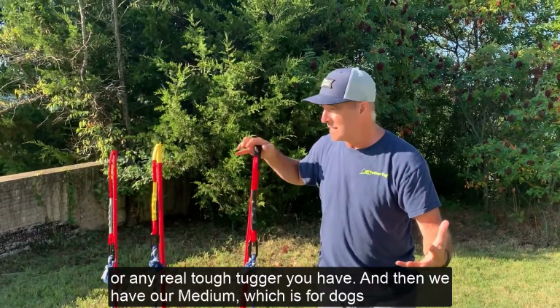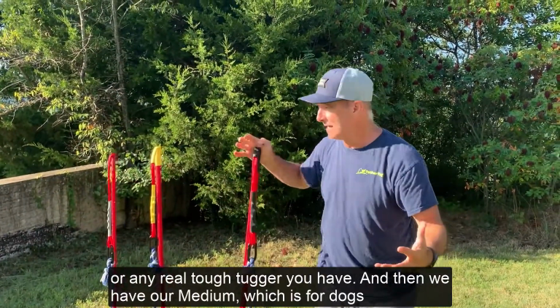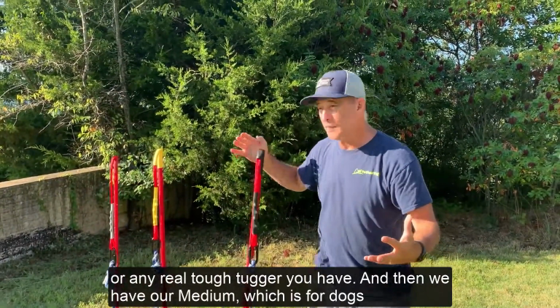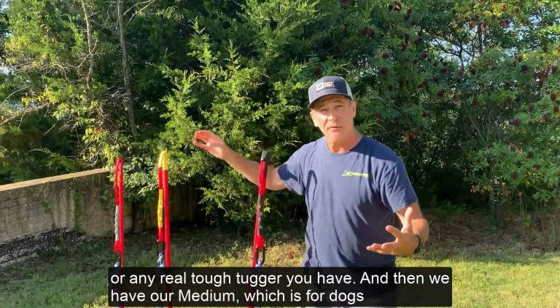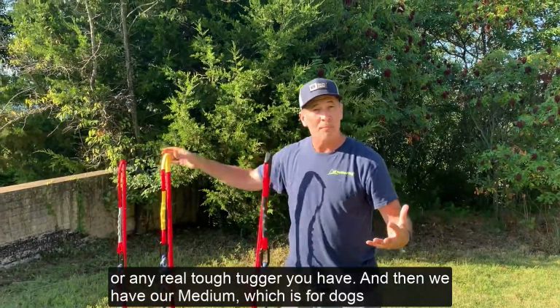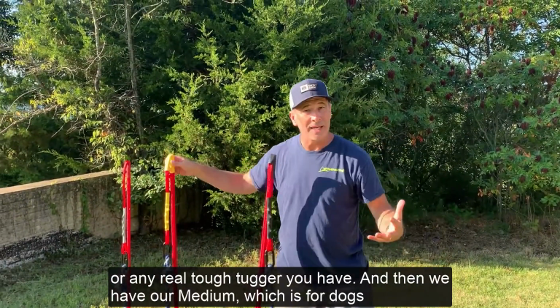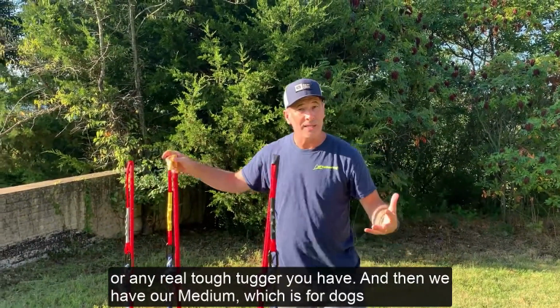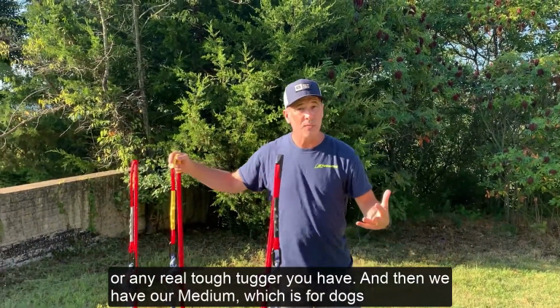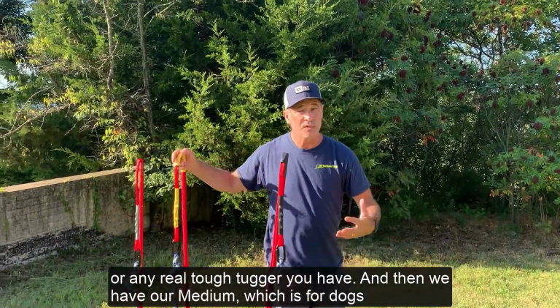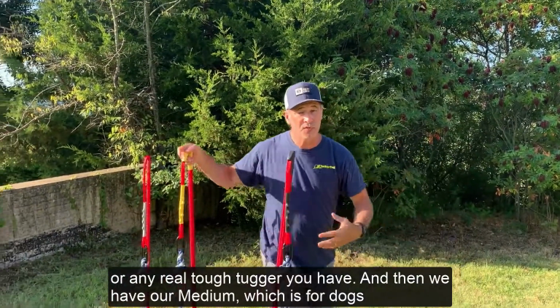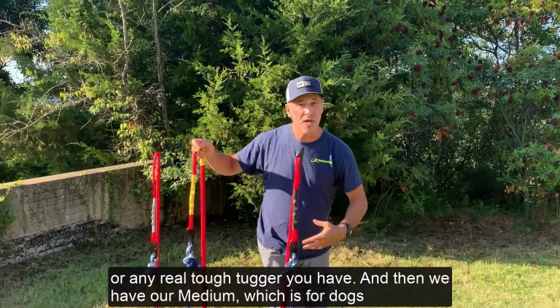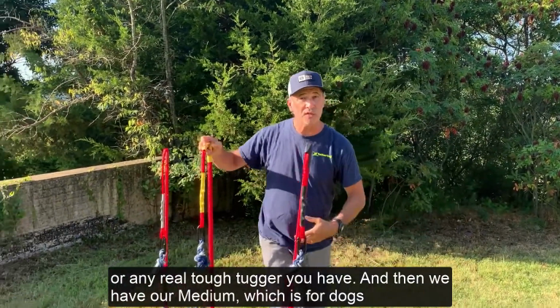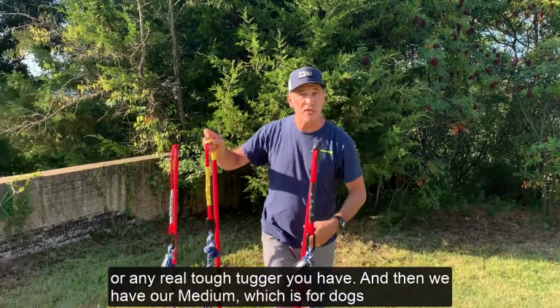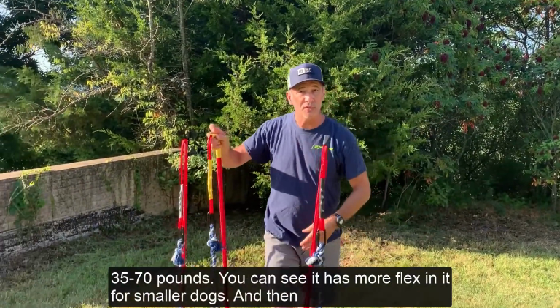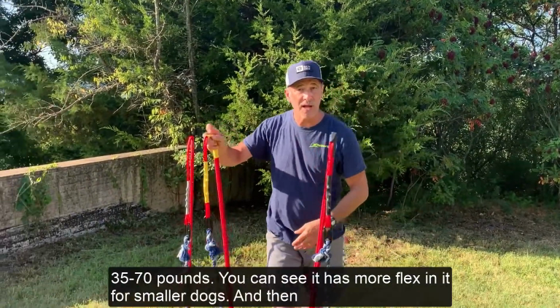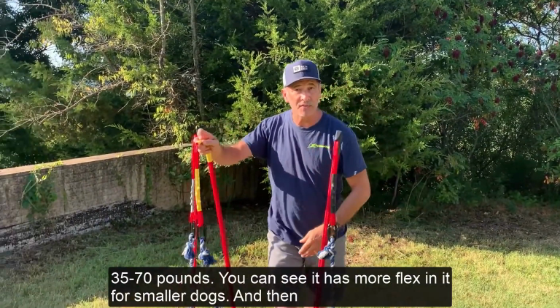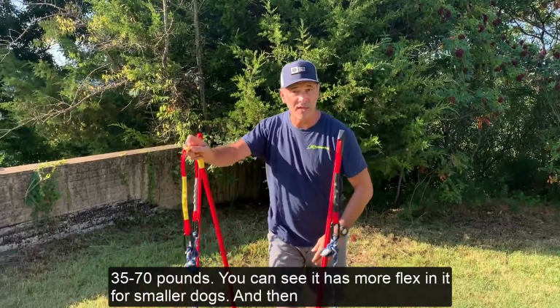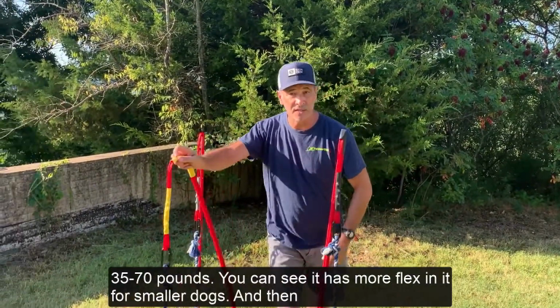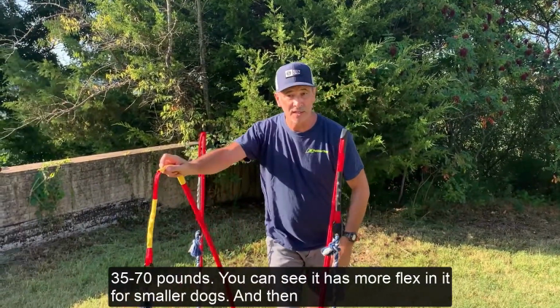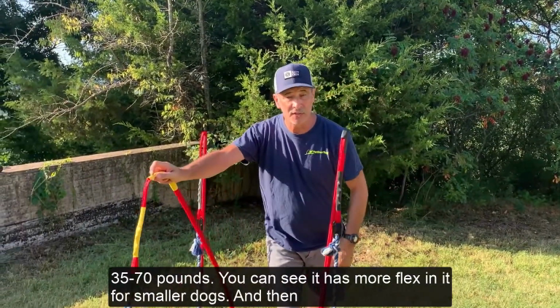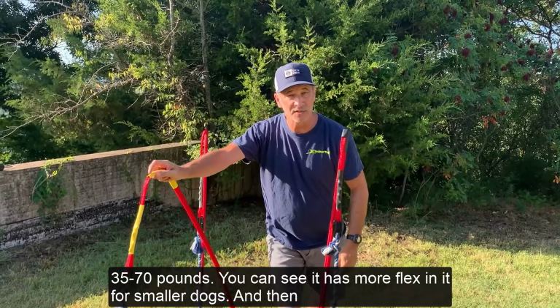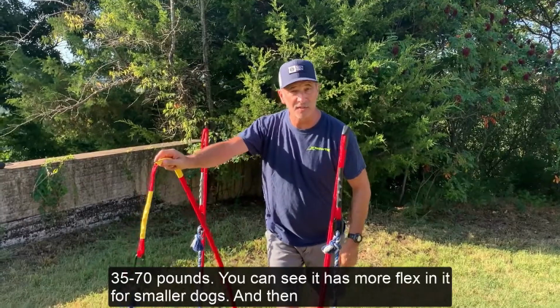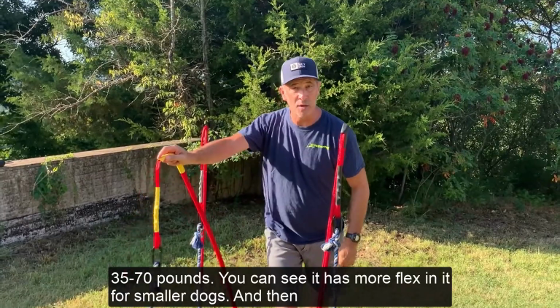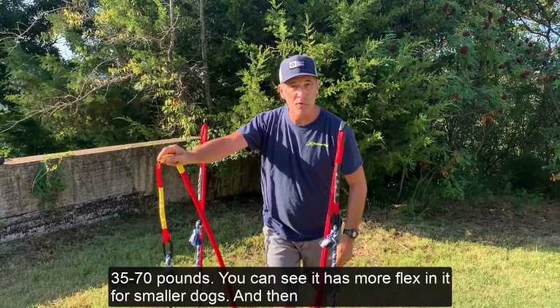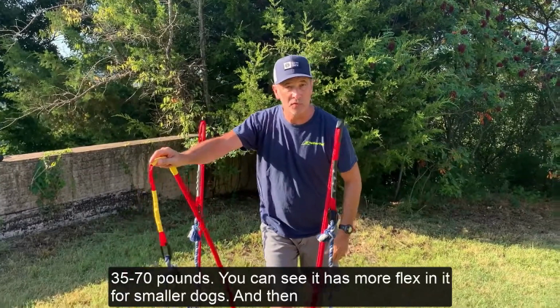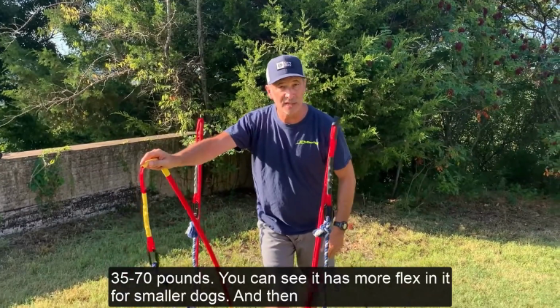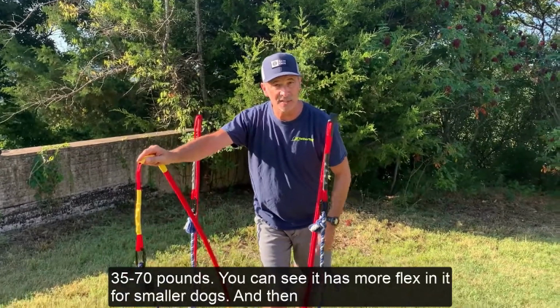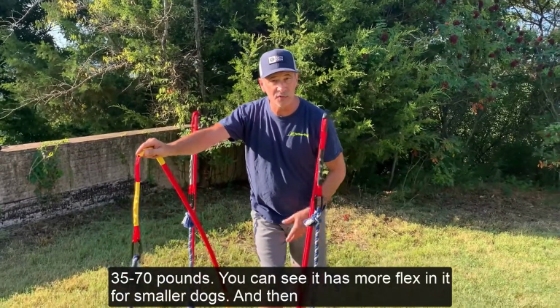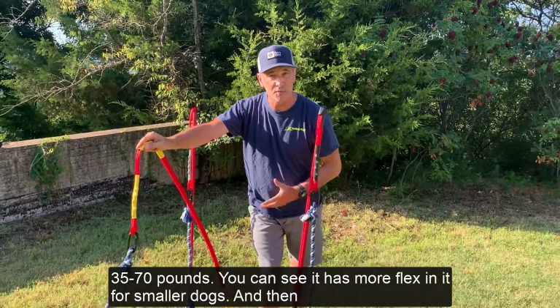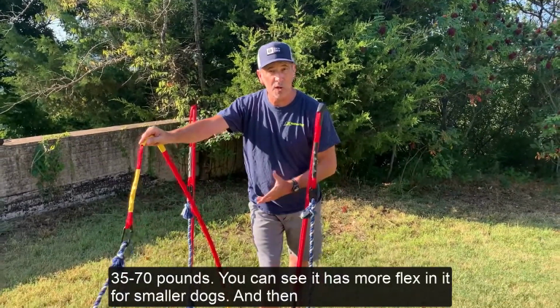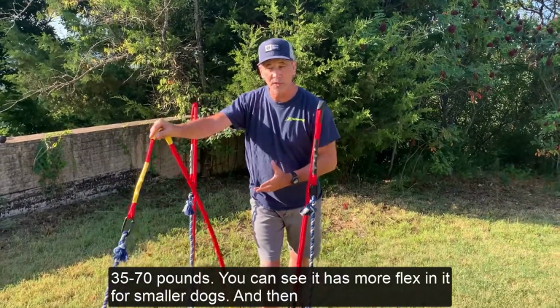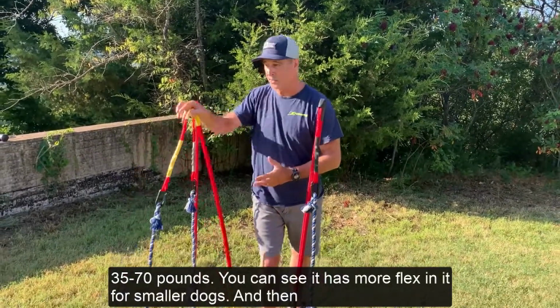And then we have our Medium, which is for dogs 35 to 70 pounds. You can see it's got more flex in it for smaller dogs.